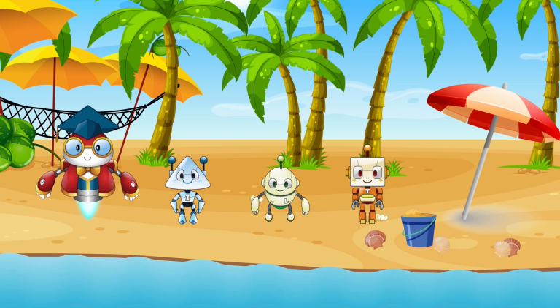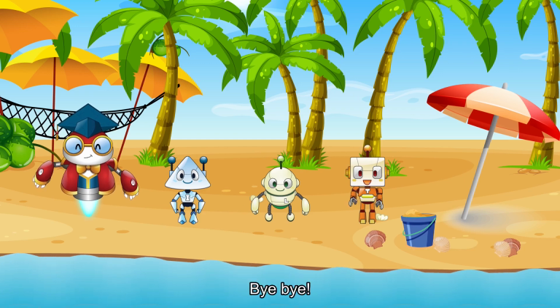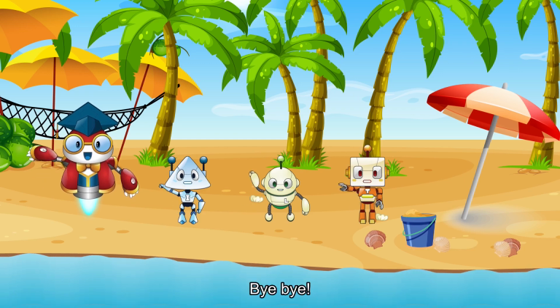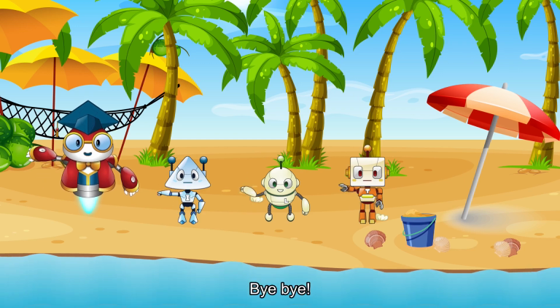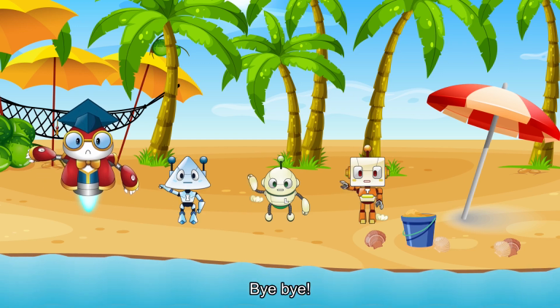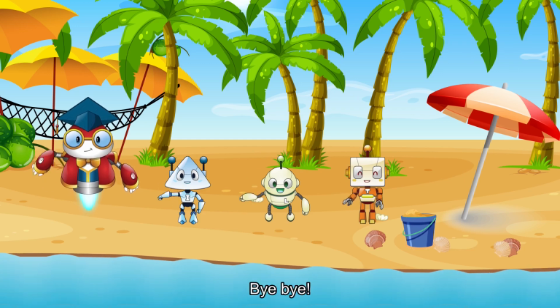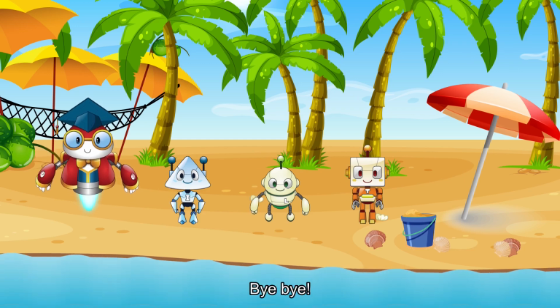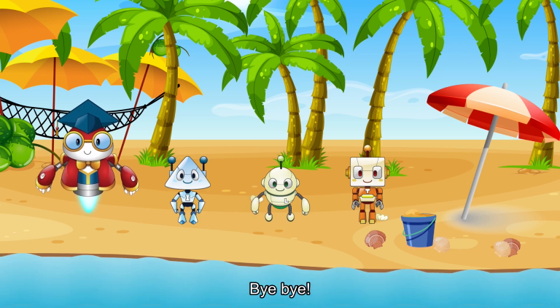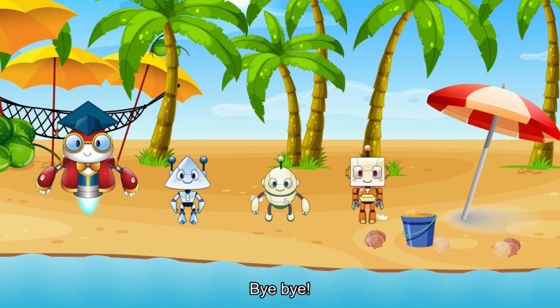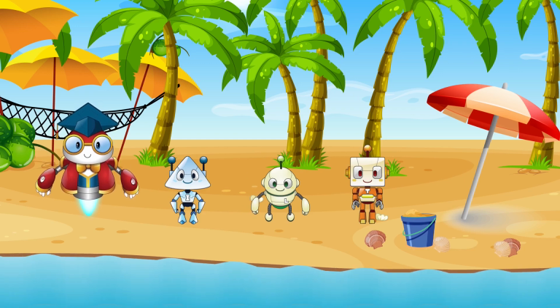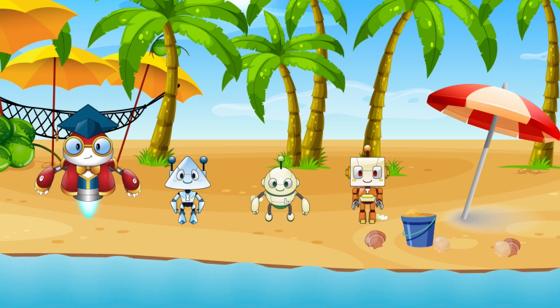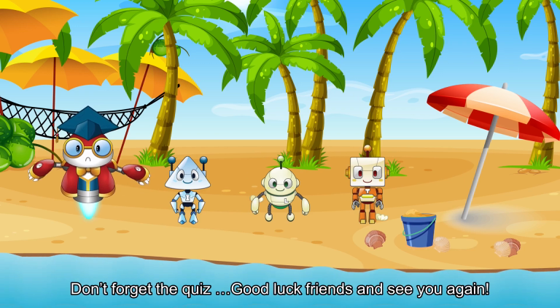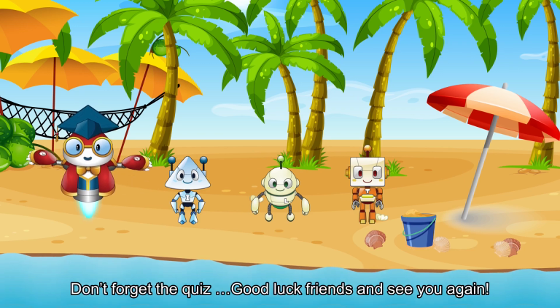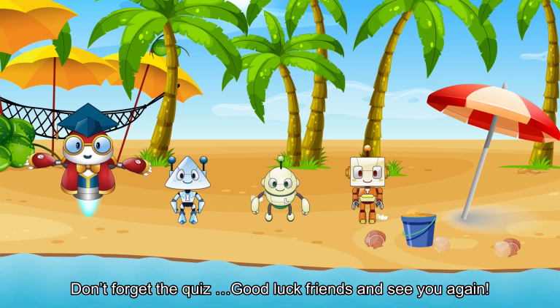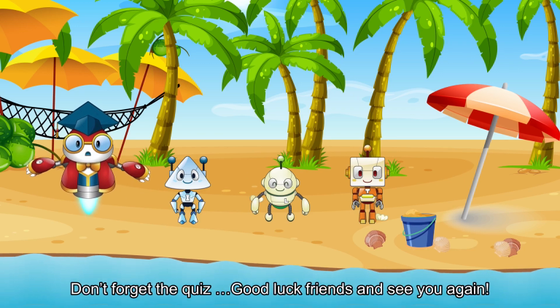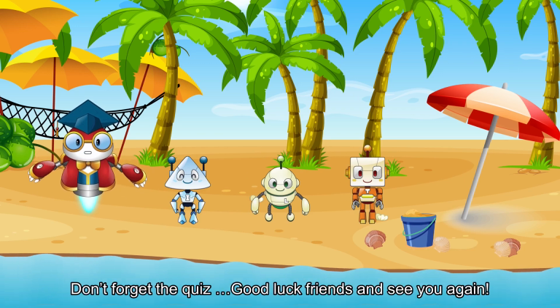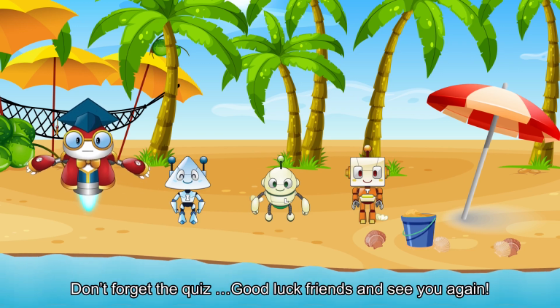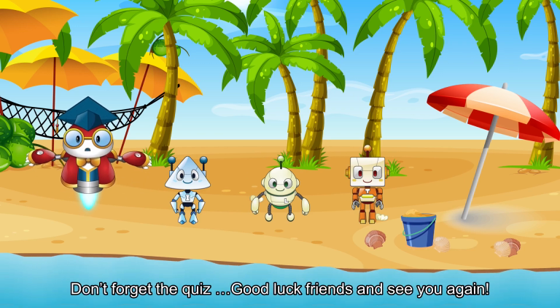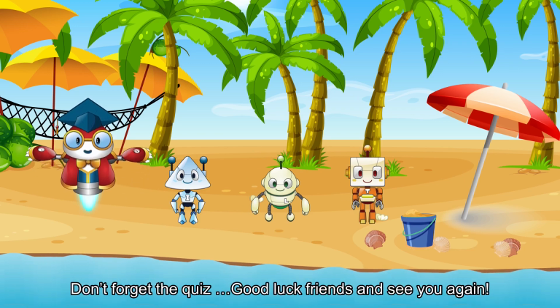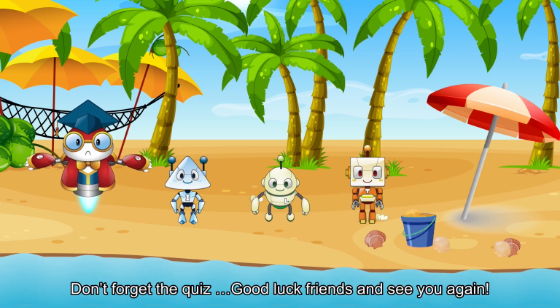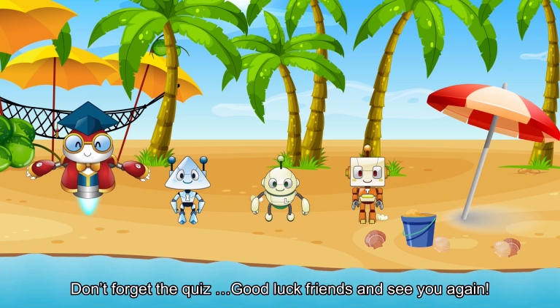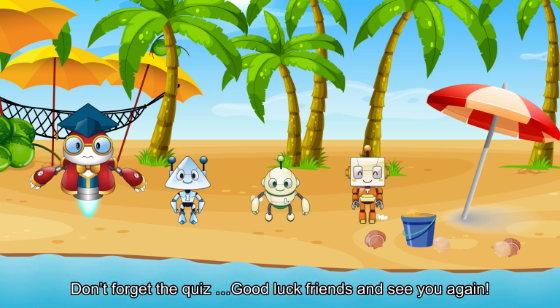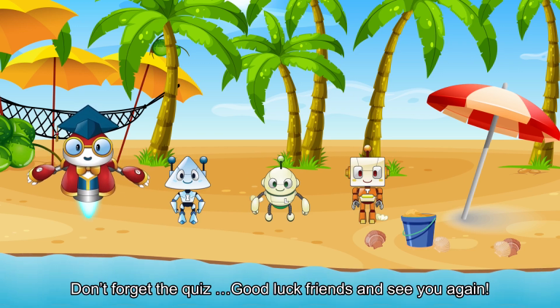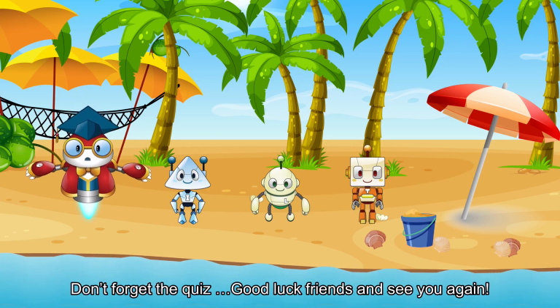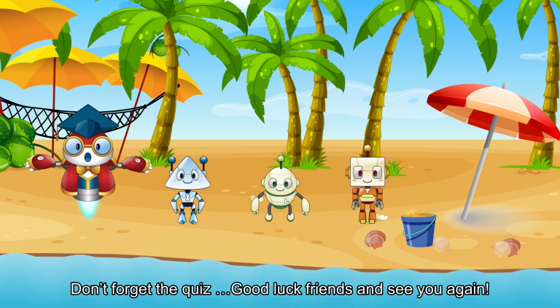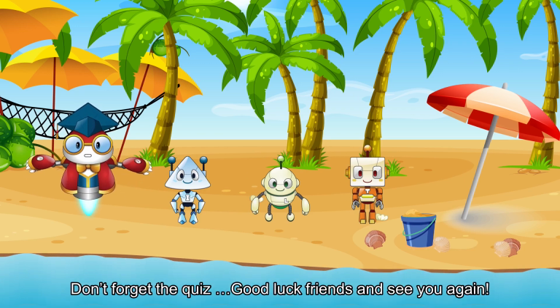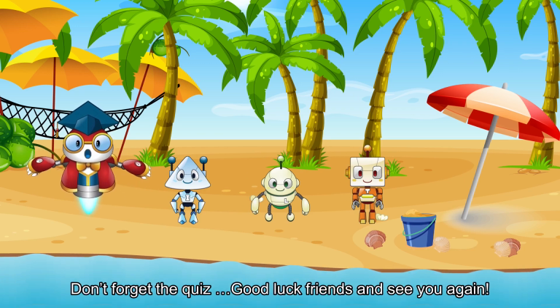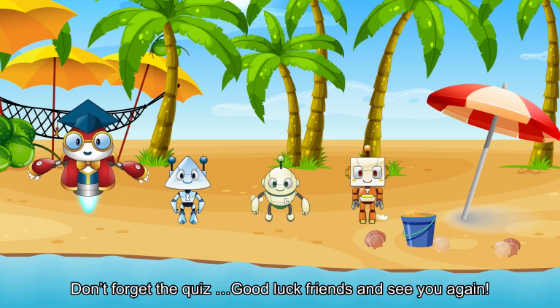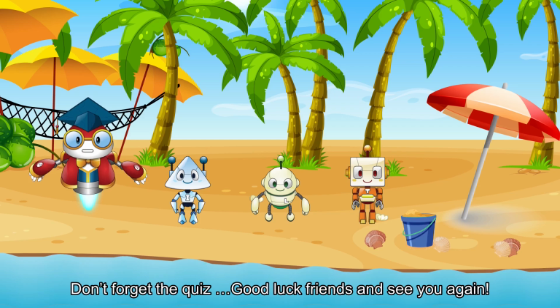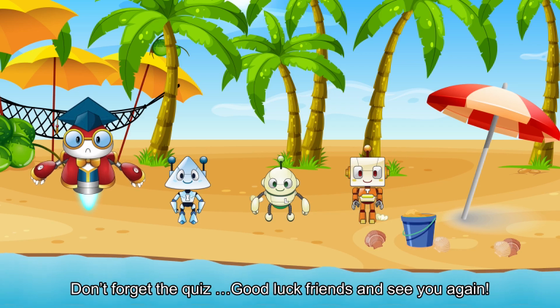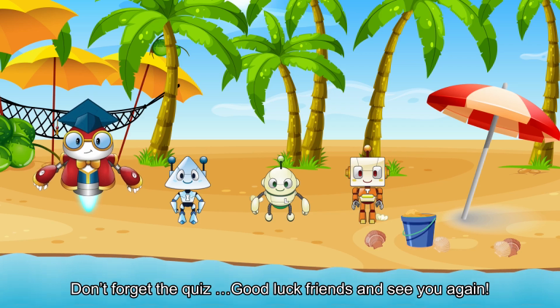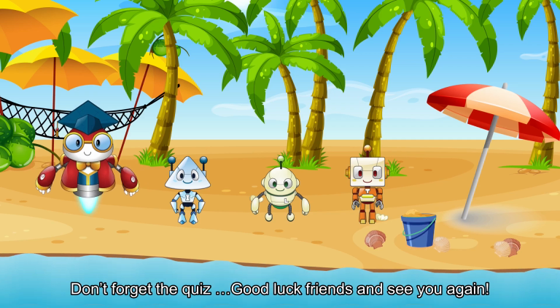Bye-bye! Don't forget the quiz! Good luck, friends, and see you again!